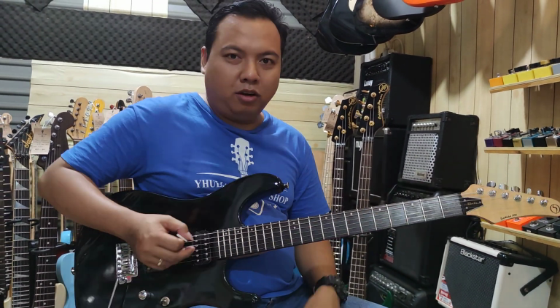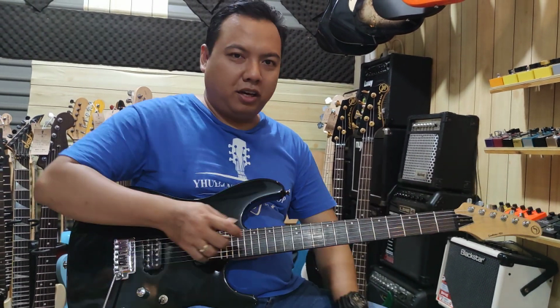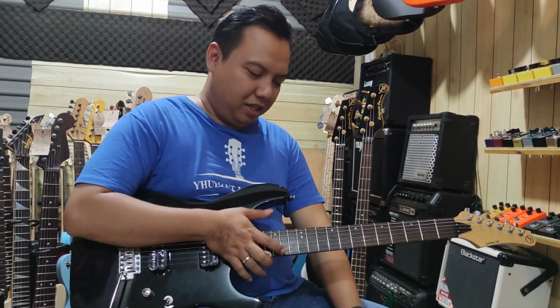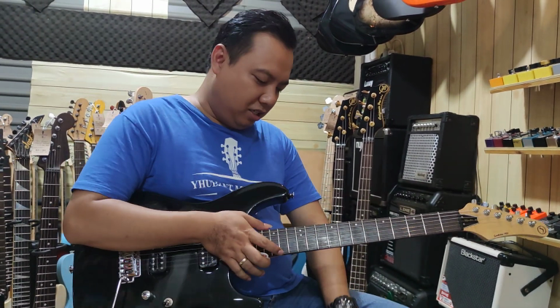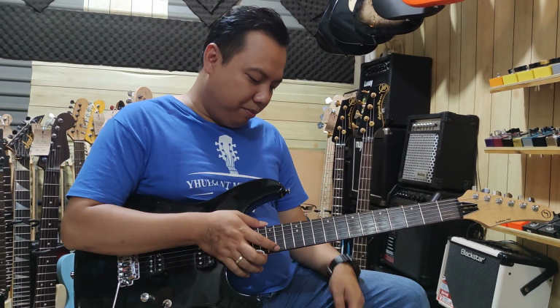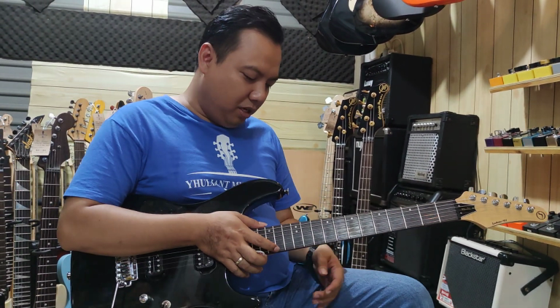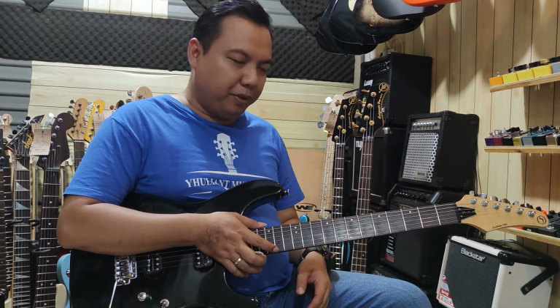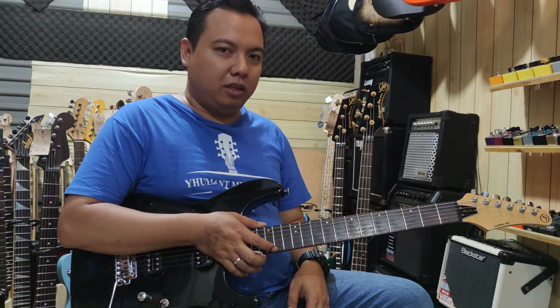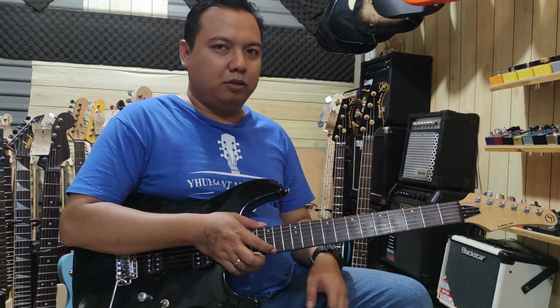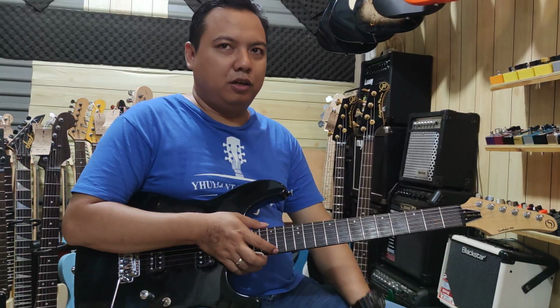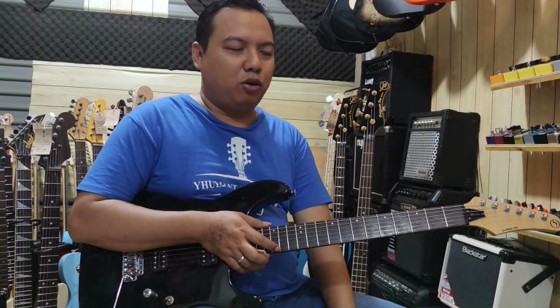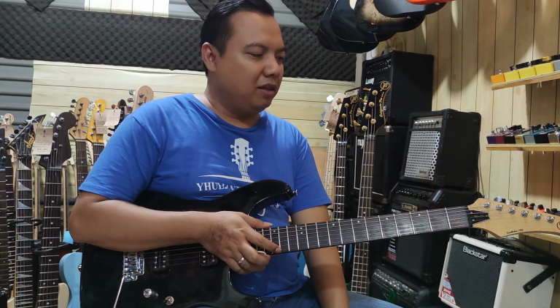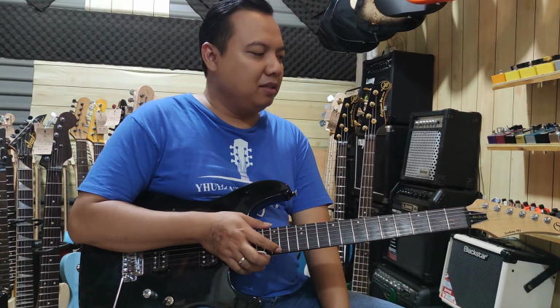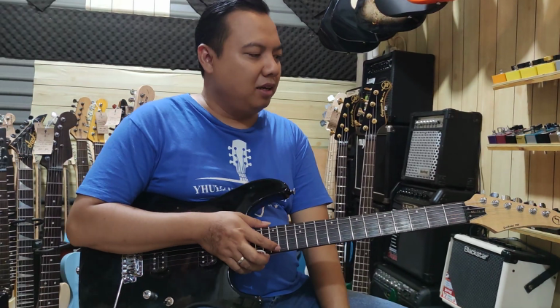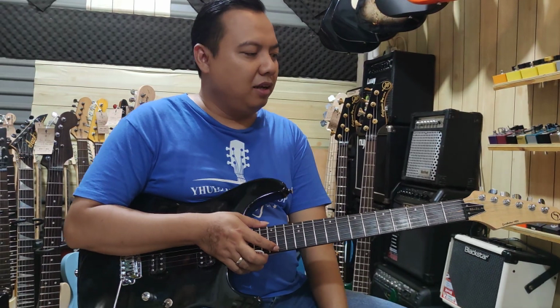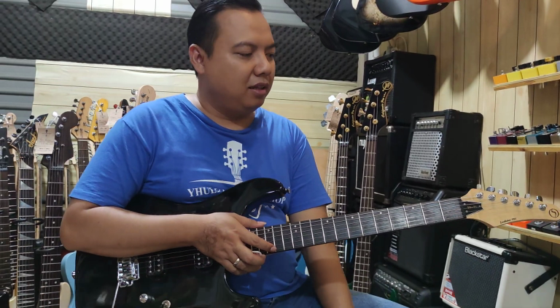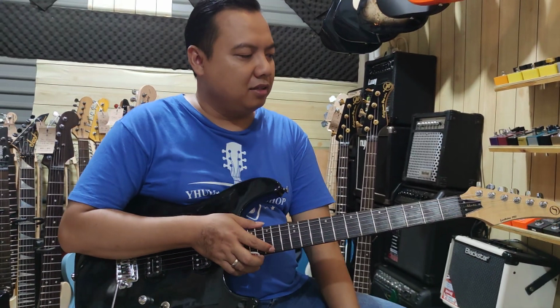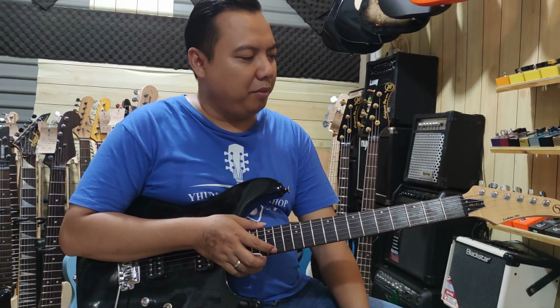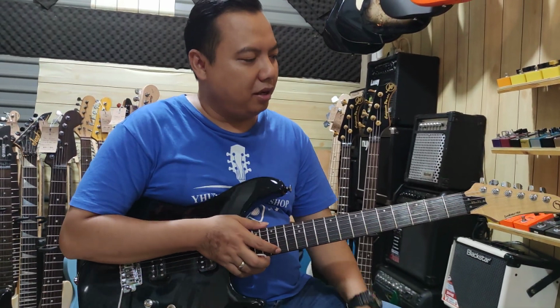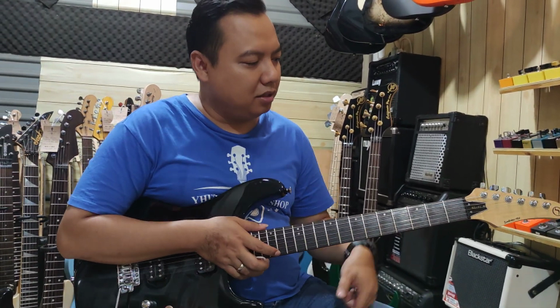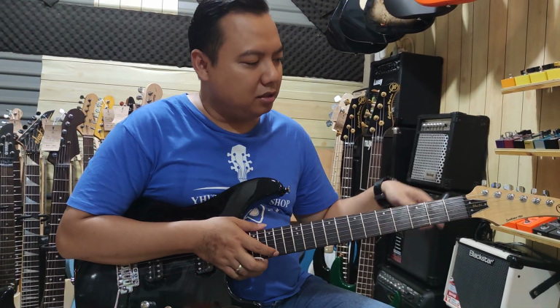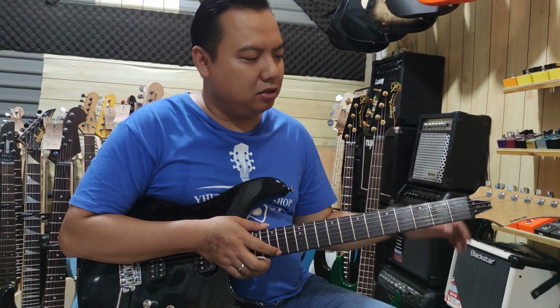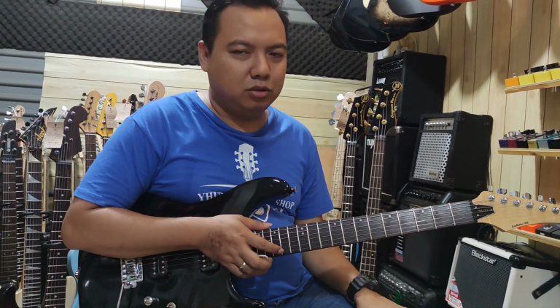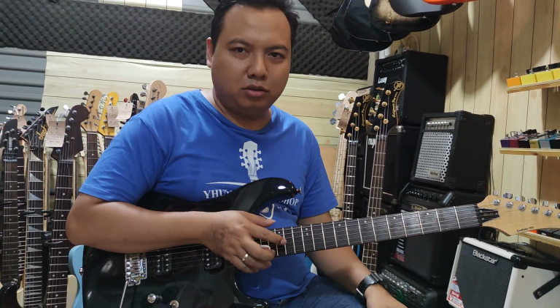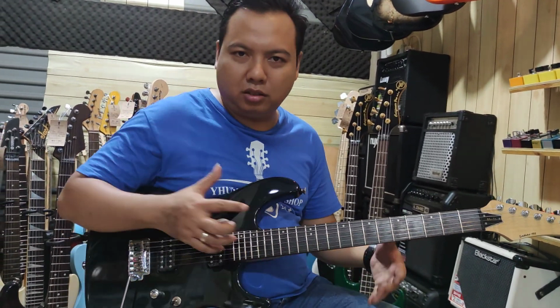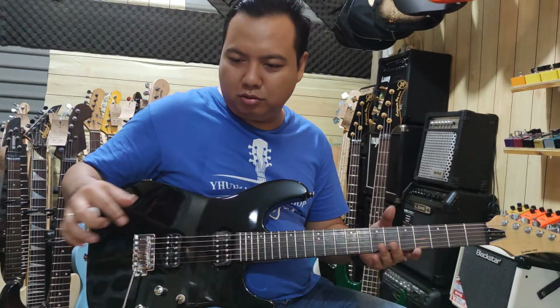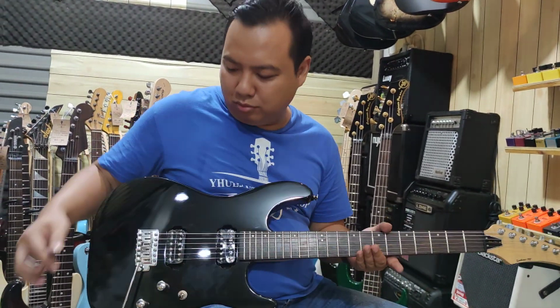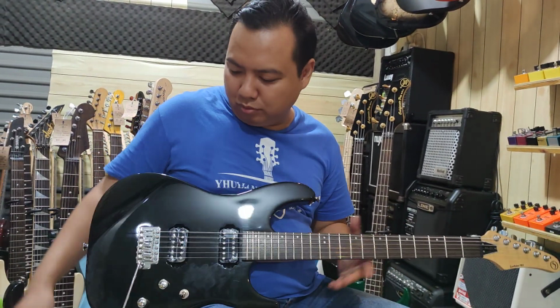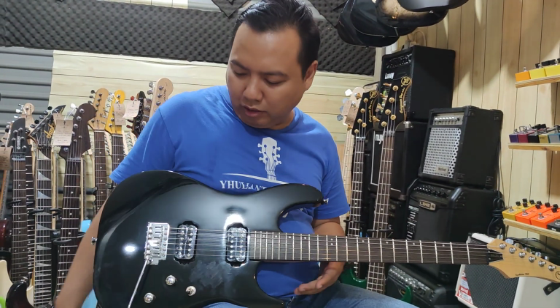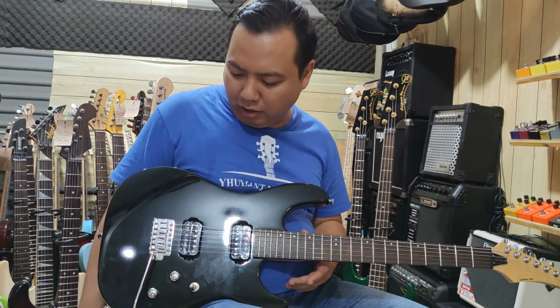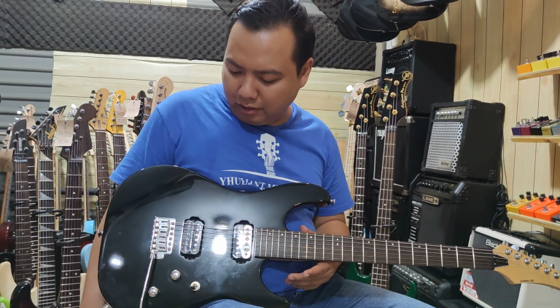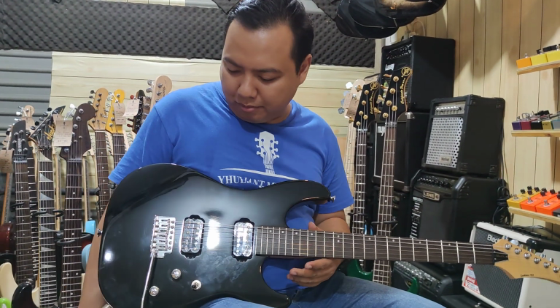Okay, simple seperti itu. Dokumentasi dari gitar Semic SS-71 warna hitam.